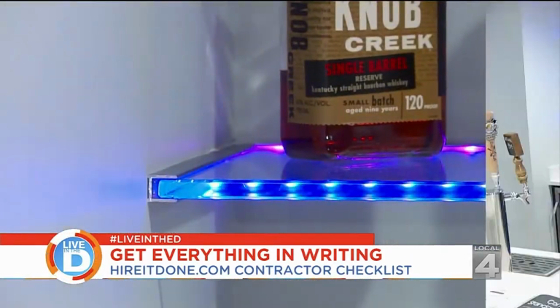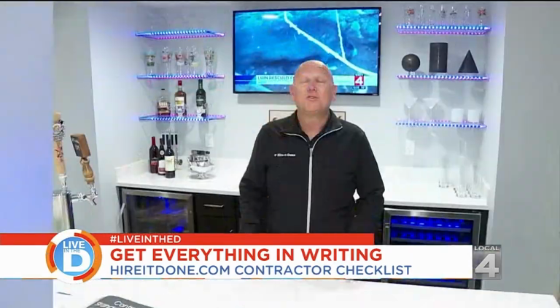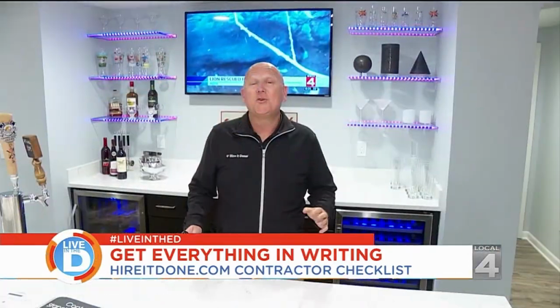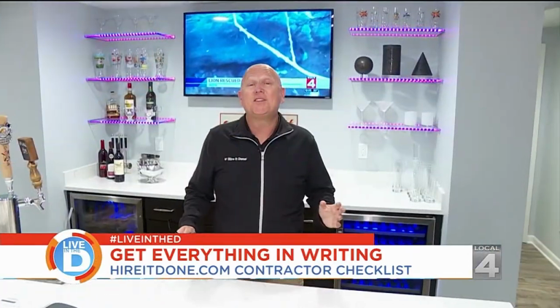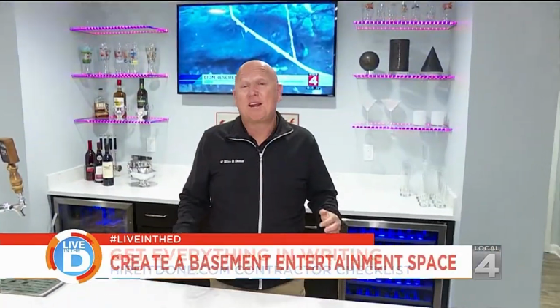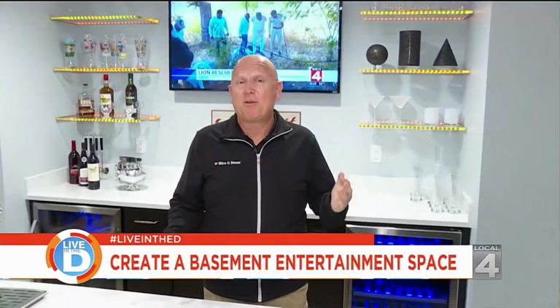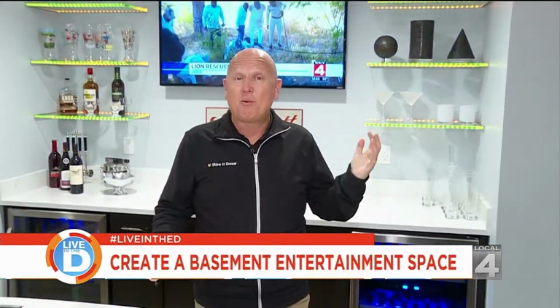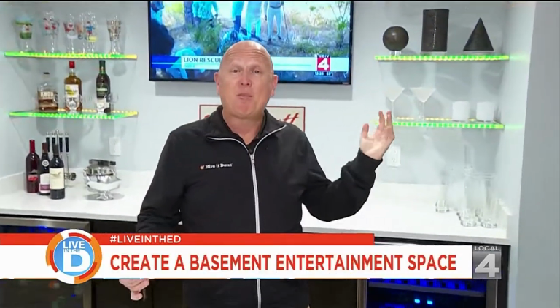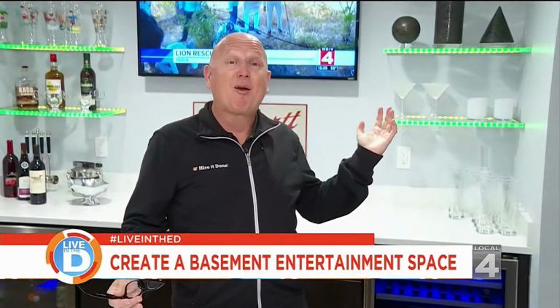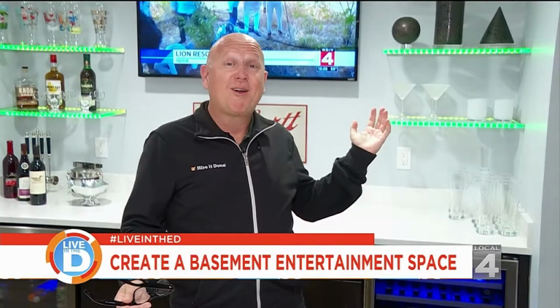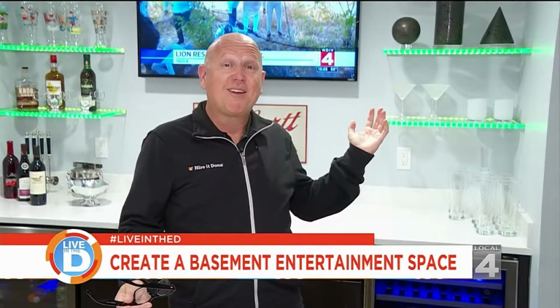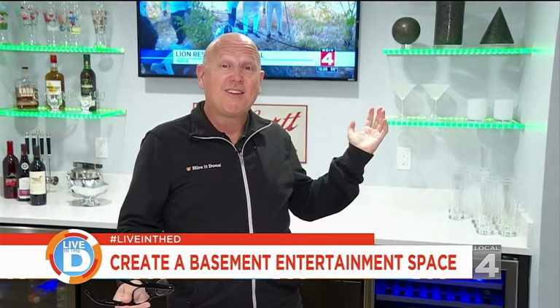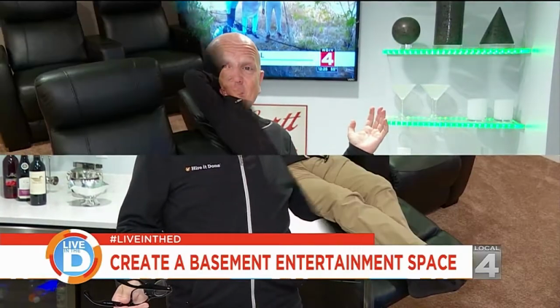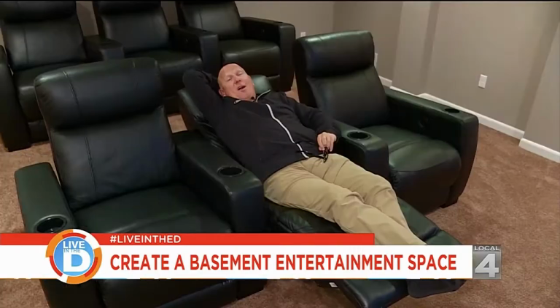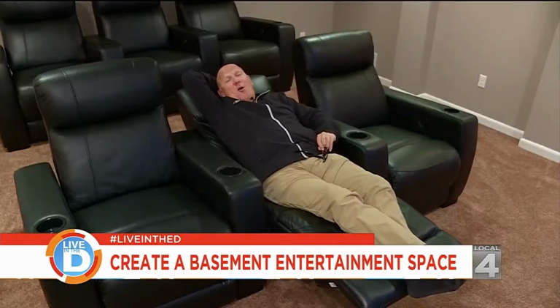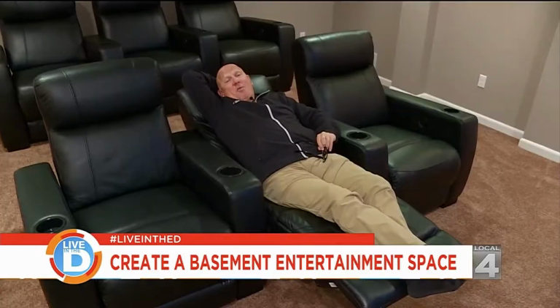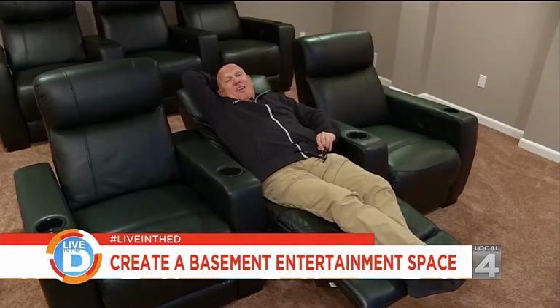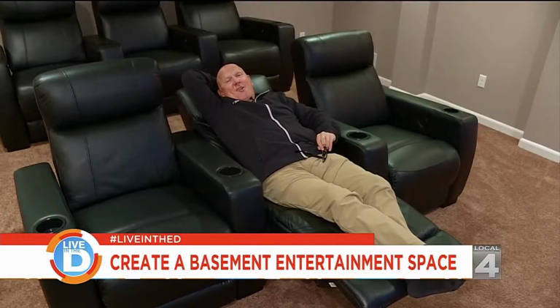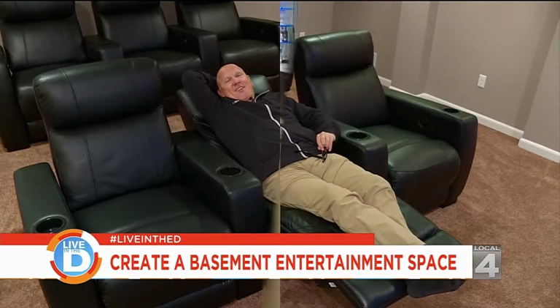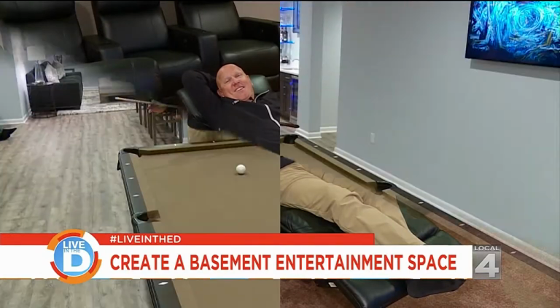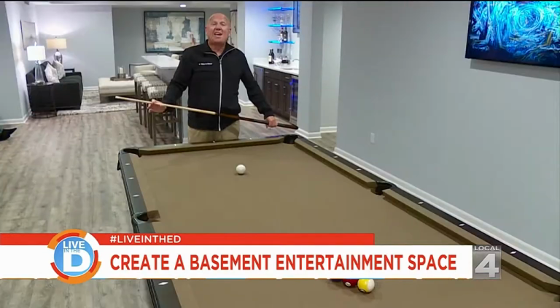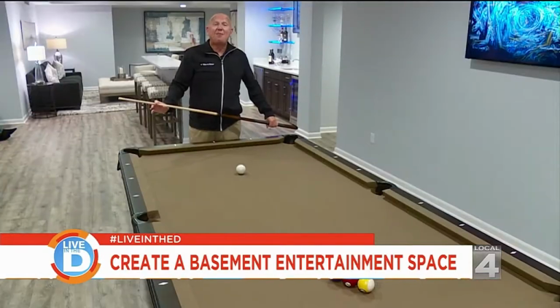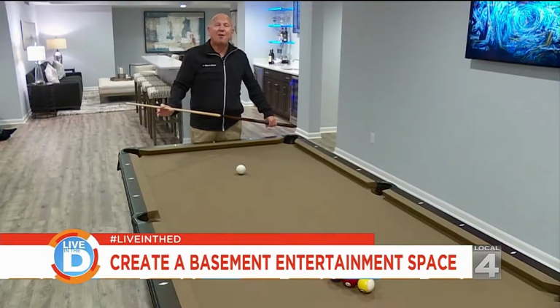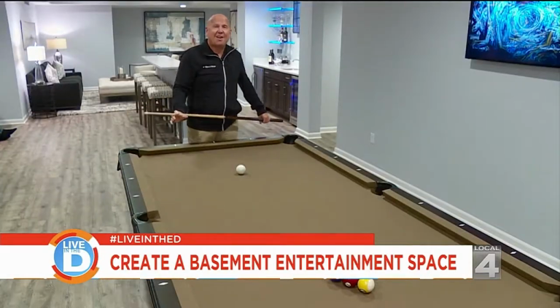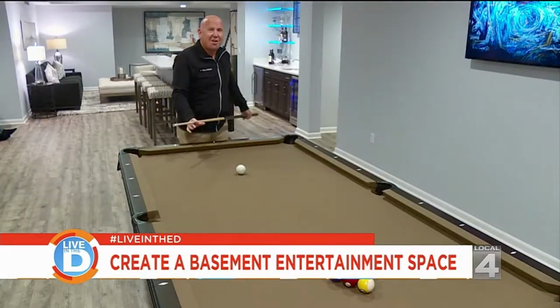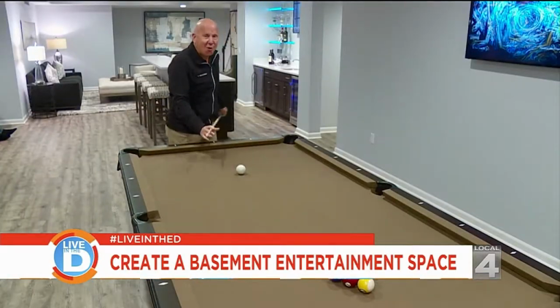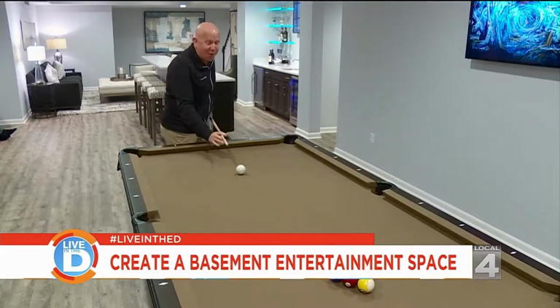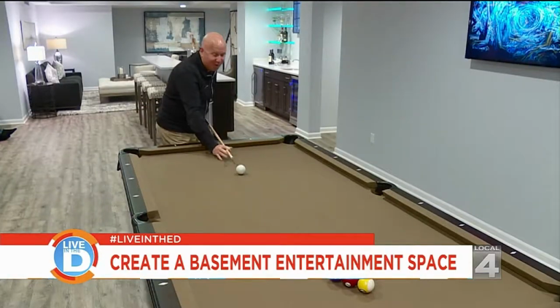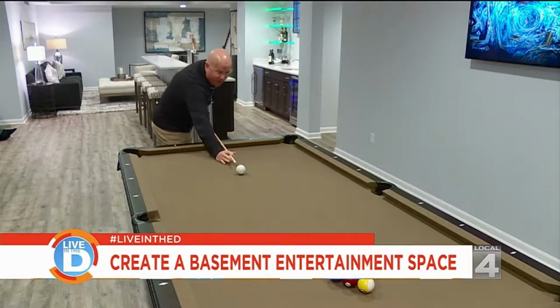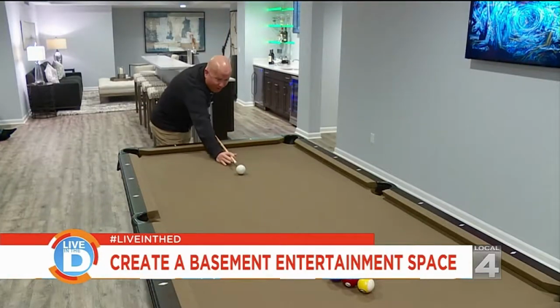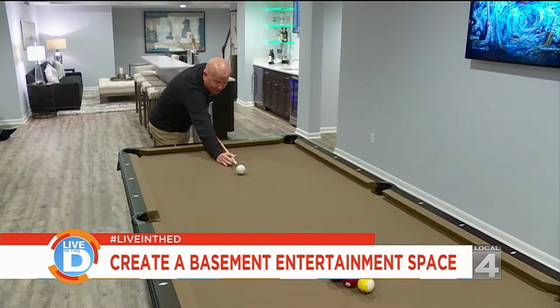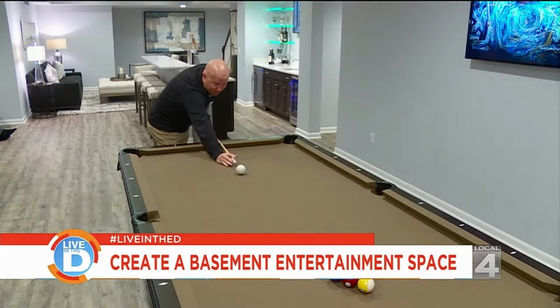So you can decide whether you want a bar area, a home theater, a game area, or all three.